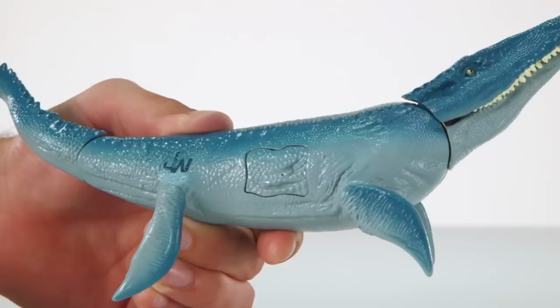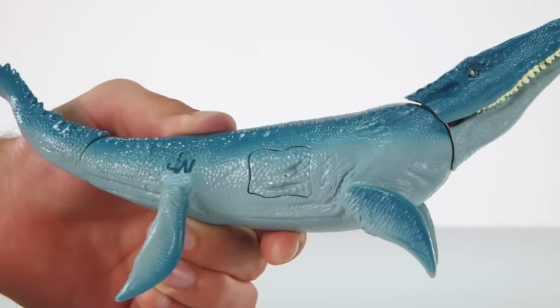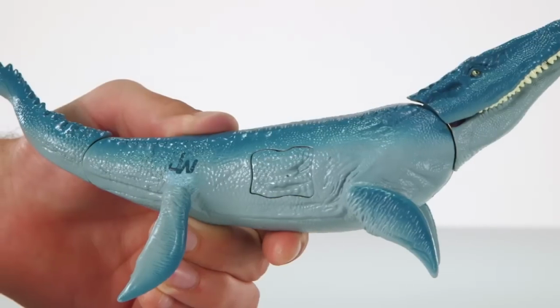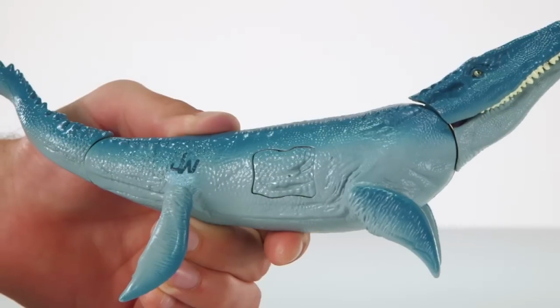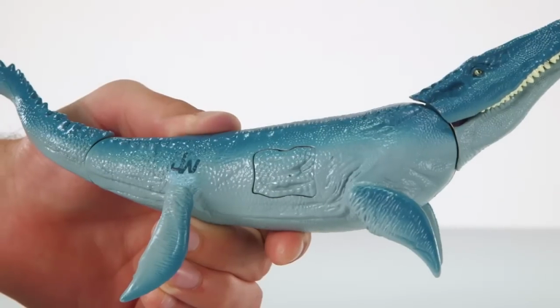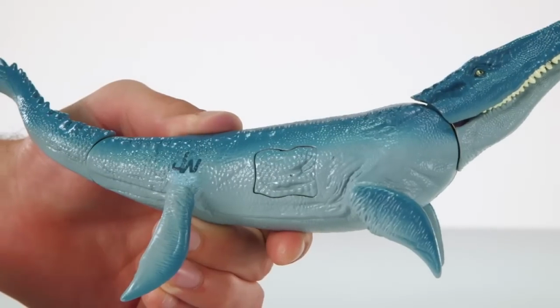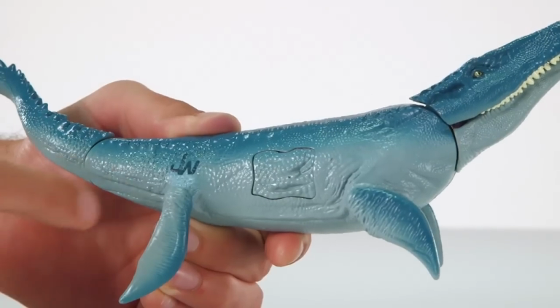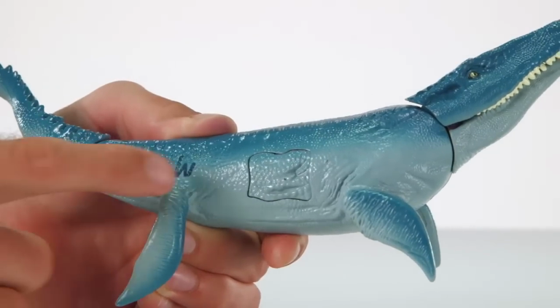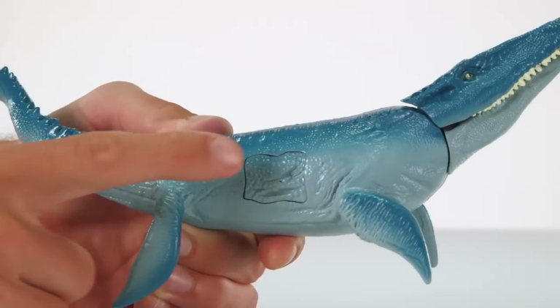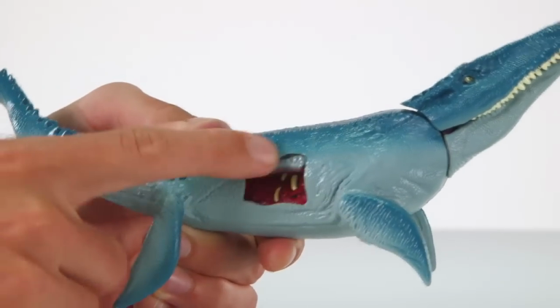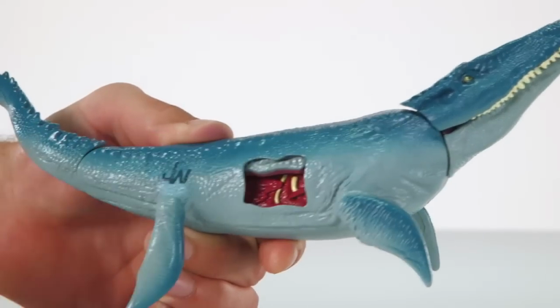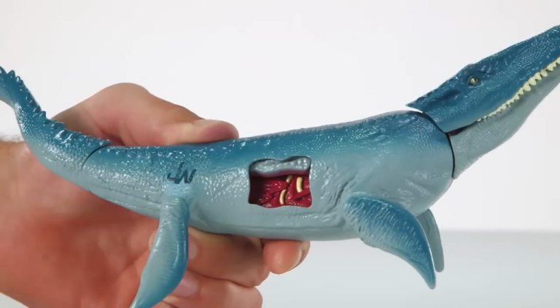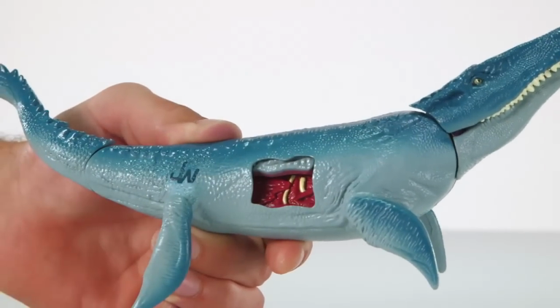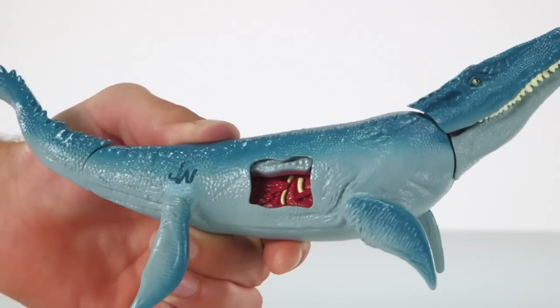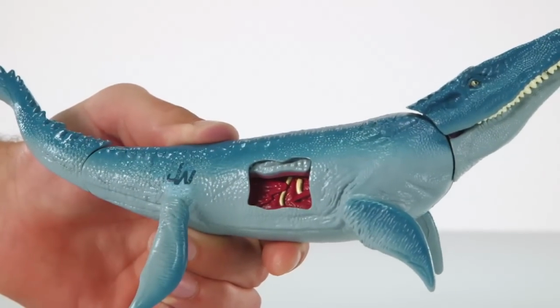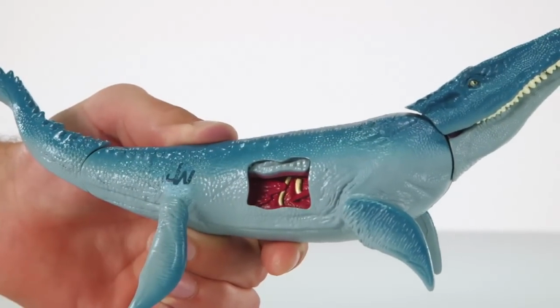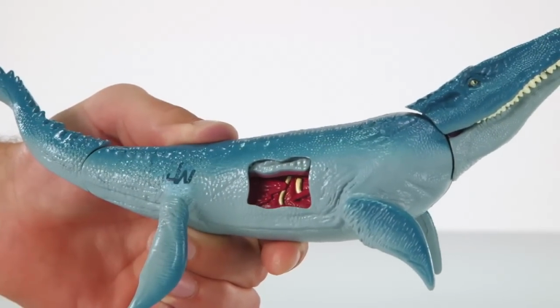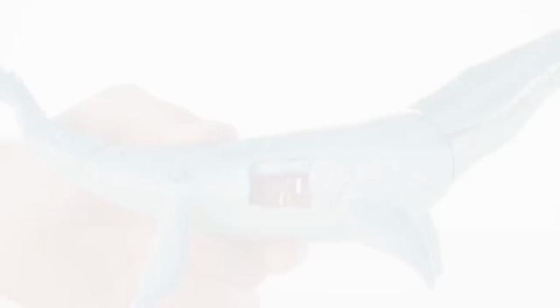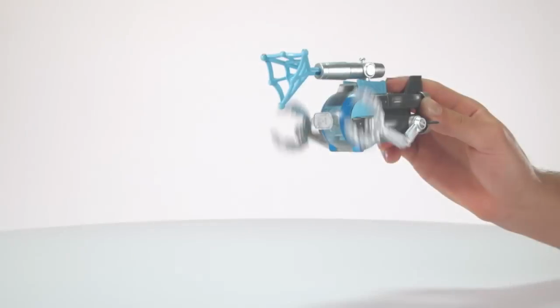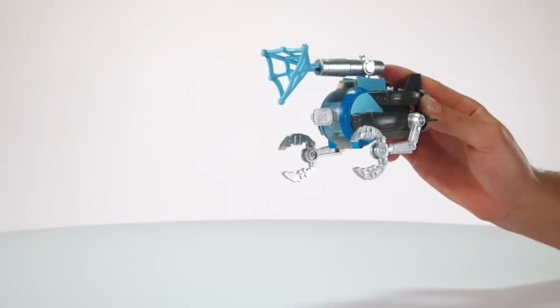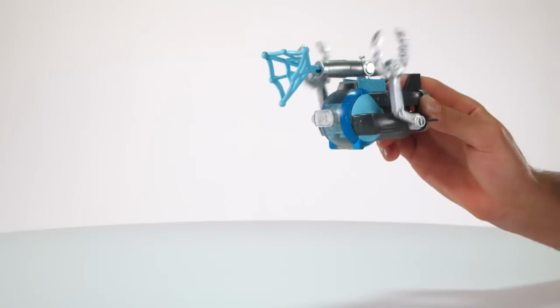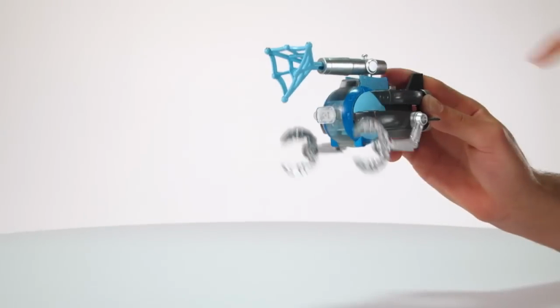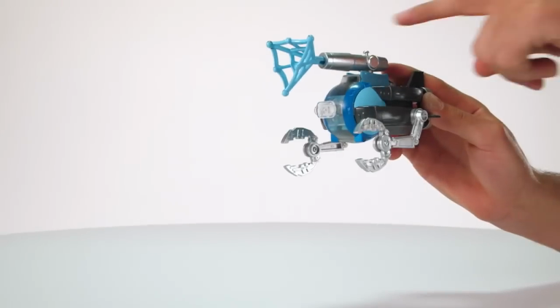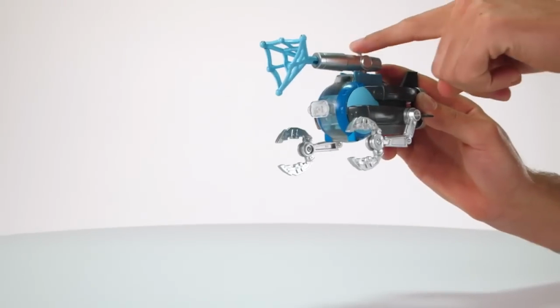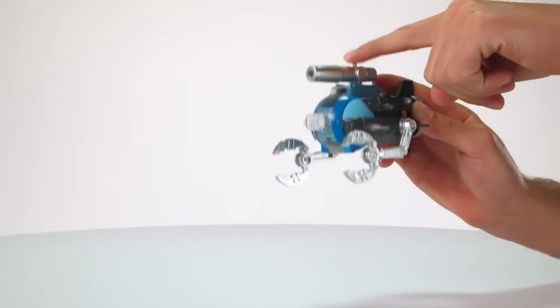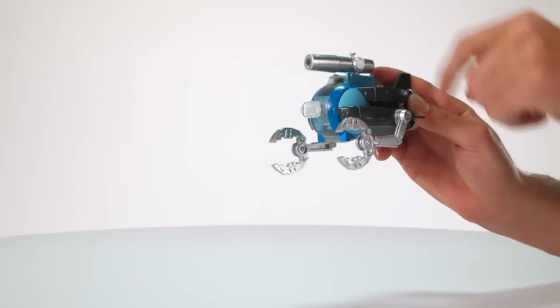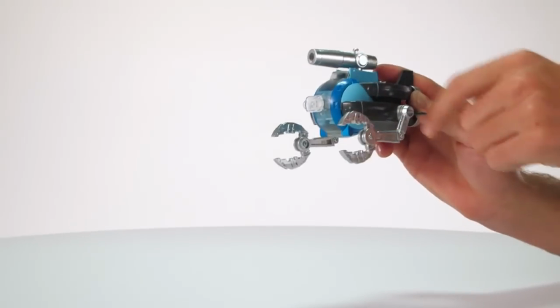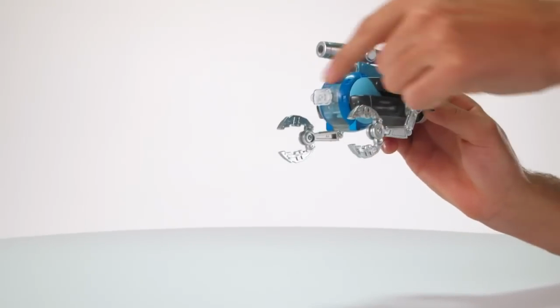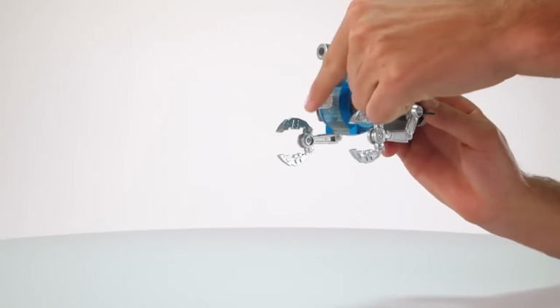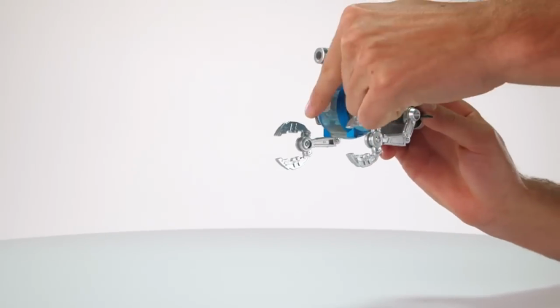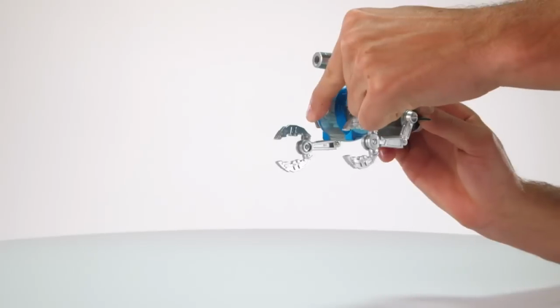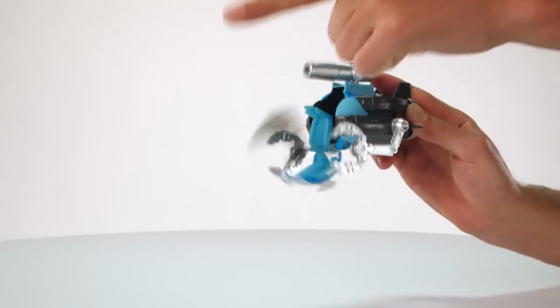In the Mosasaurus vs. Submarine Pack, you can pretend to wage an assault on the dinosaur figure and grab him with the submarine's claws.